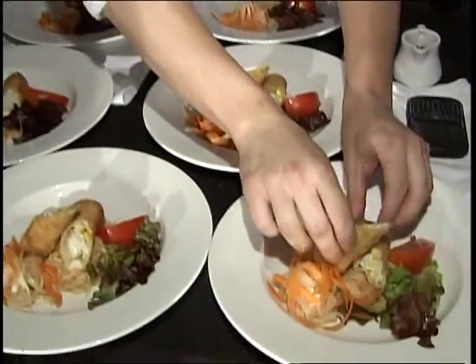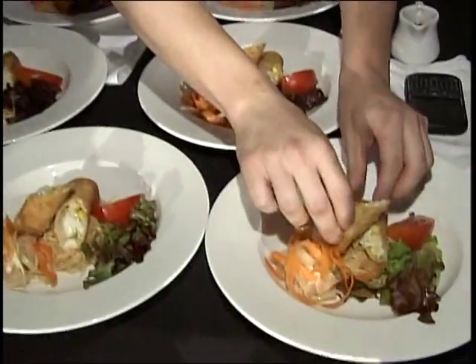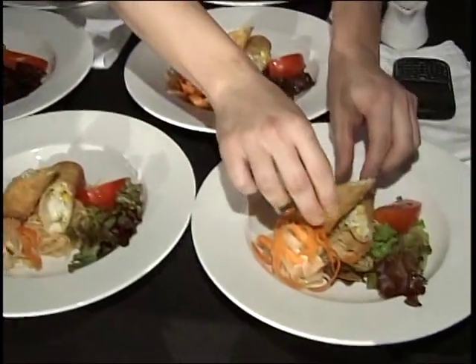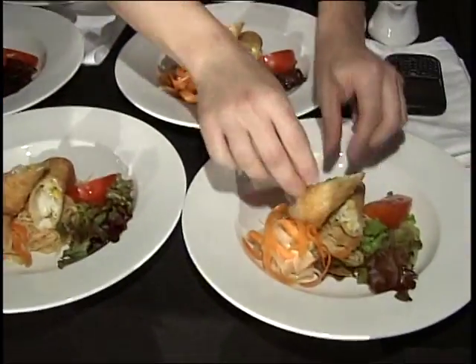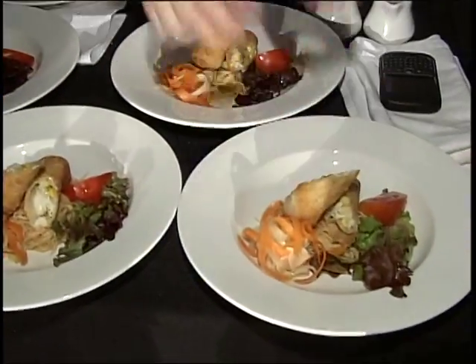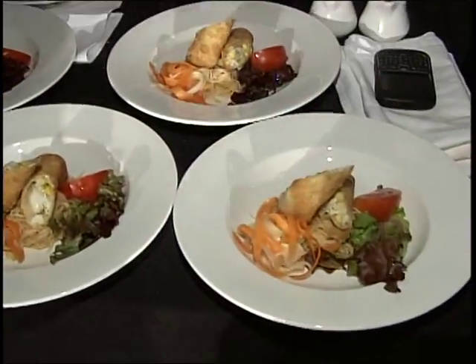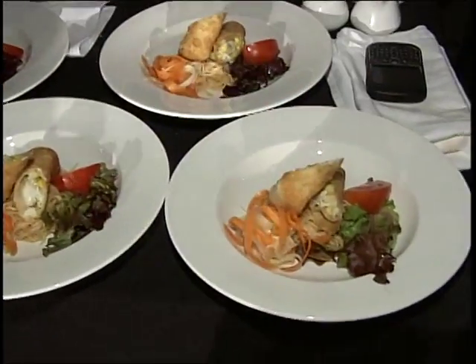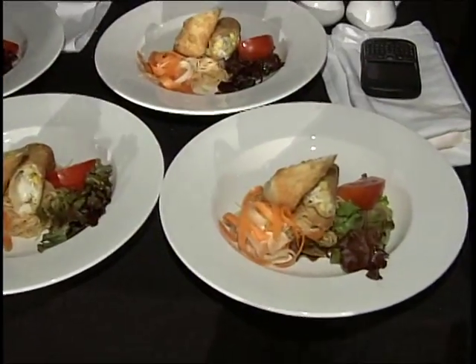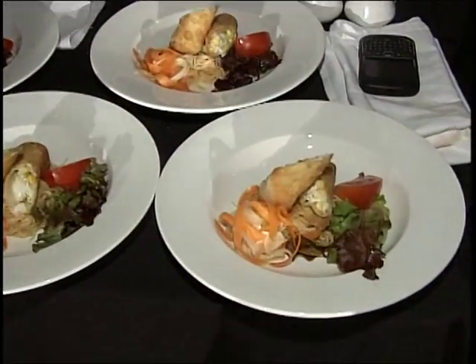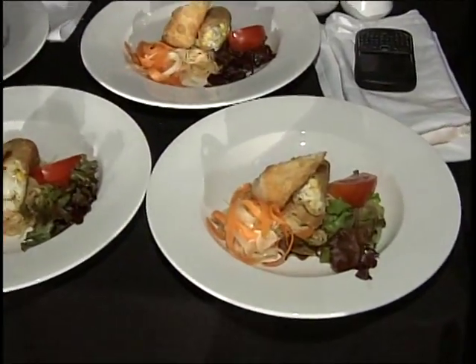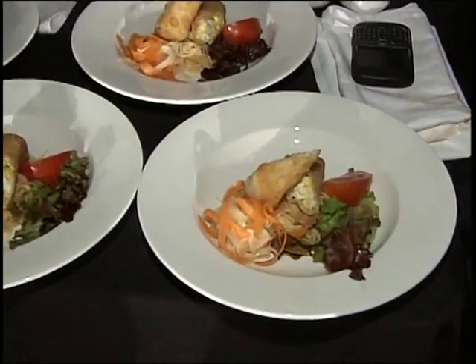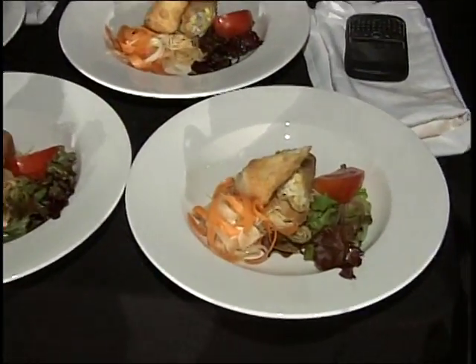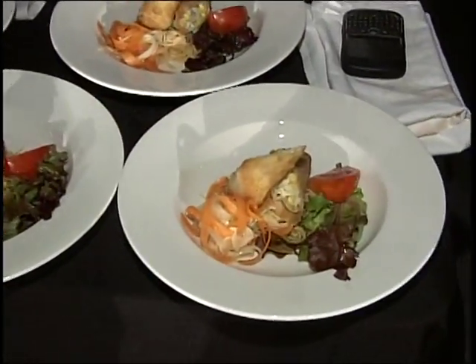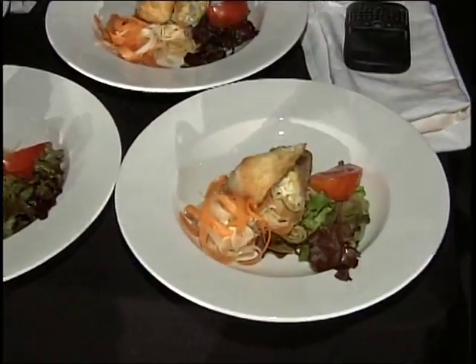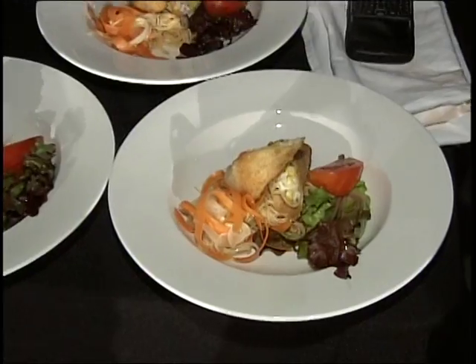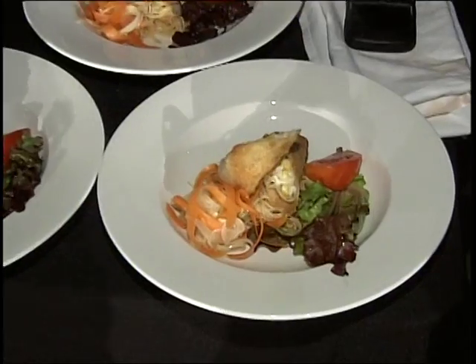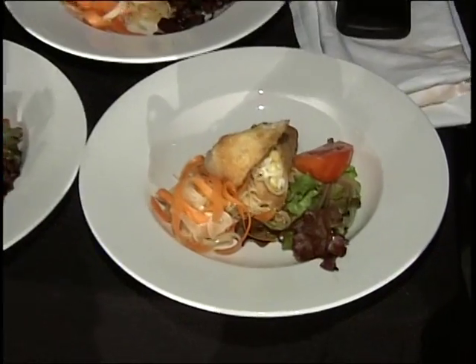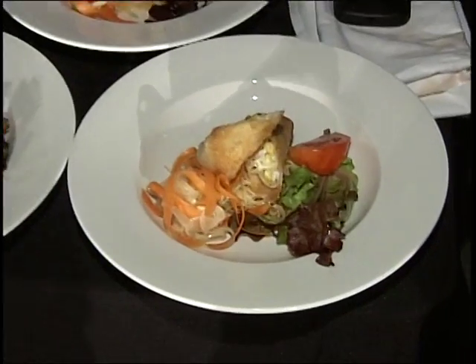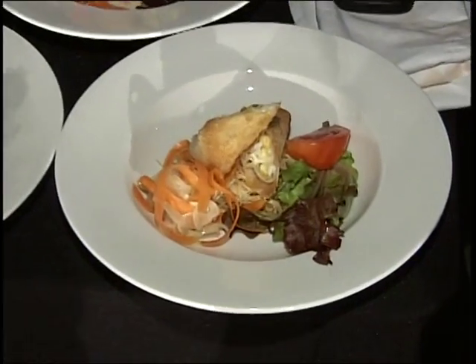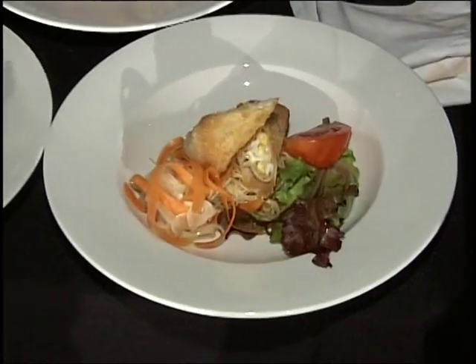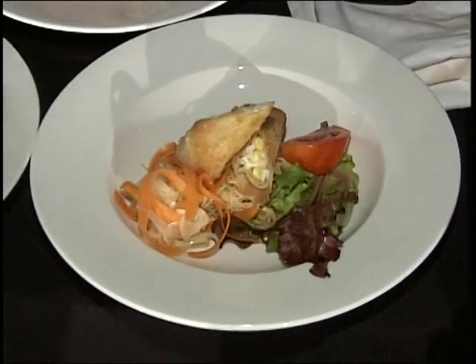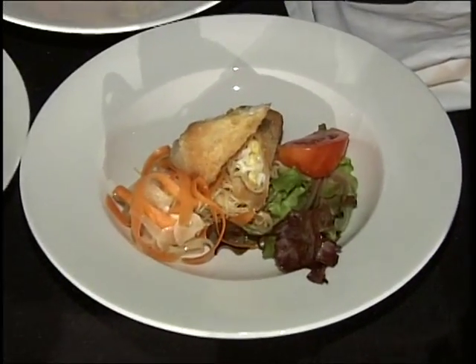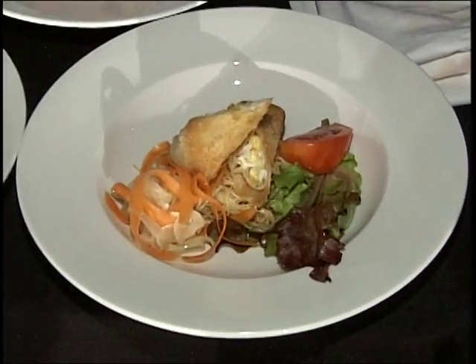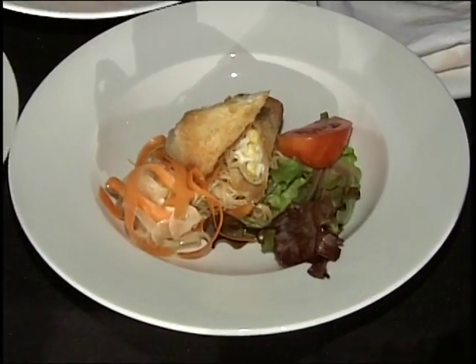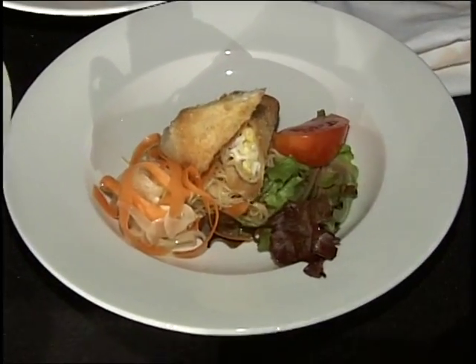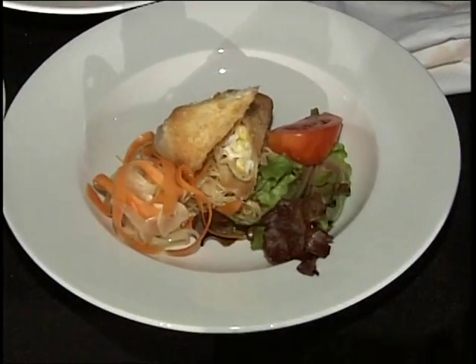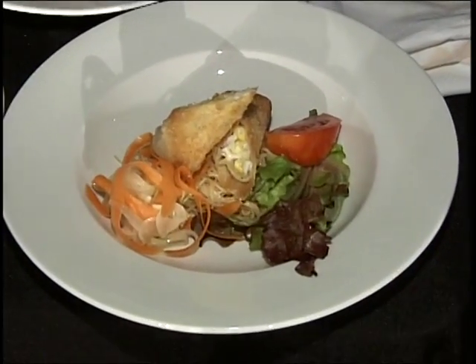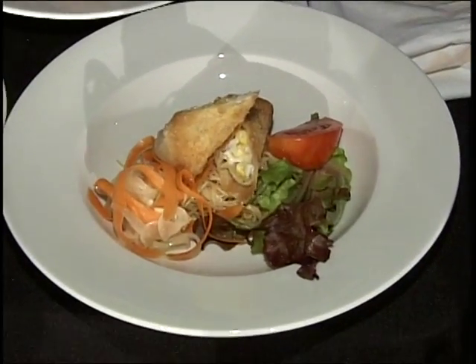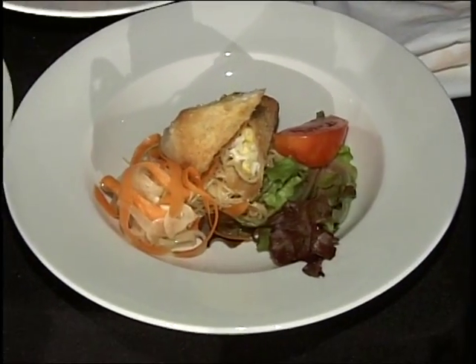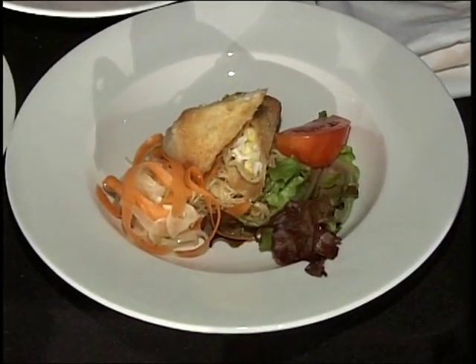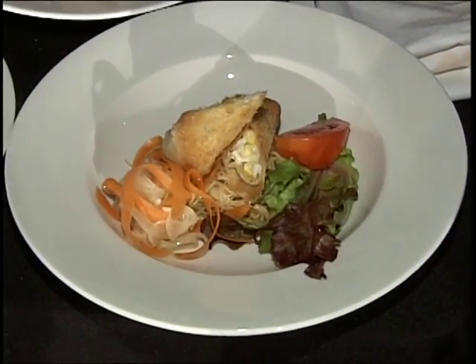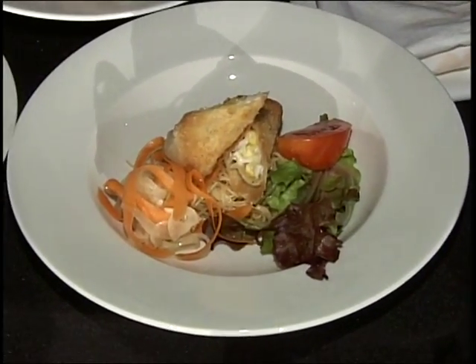What advice would you have for the cooks at home? Don't overcook your seafood. That's very important.